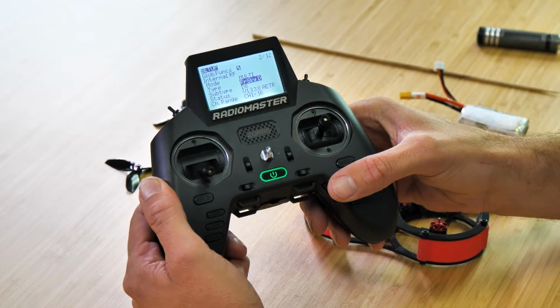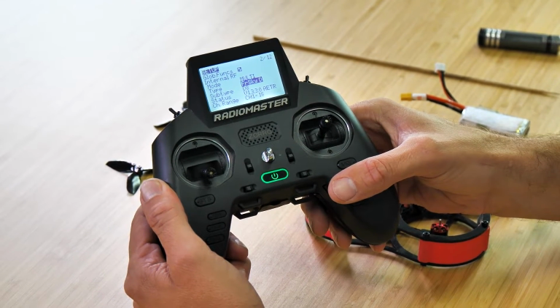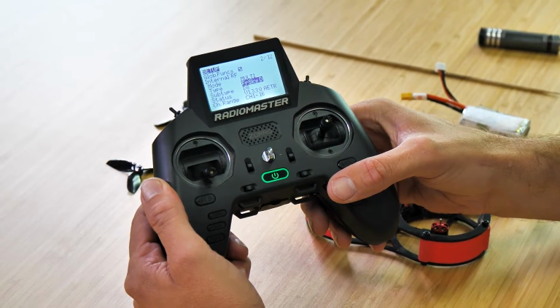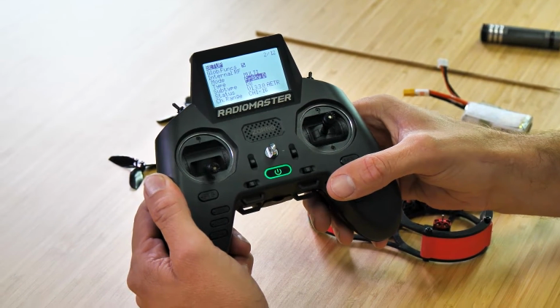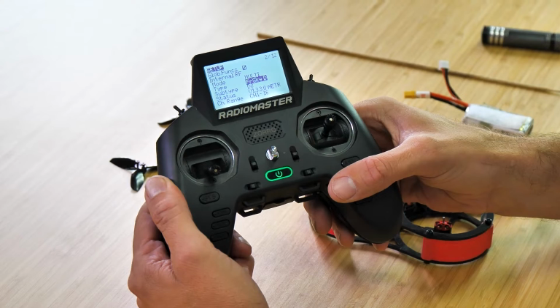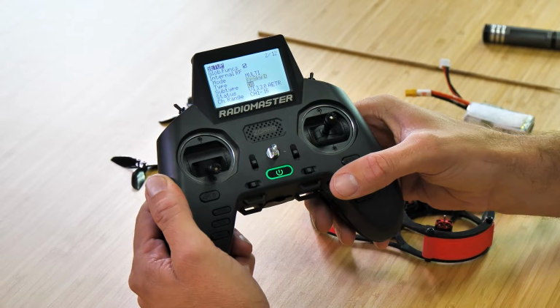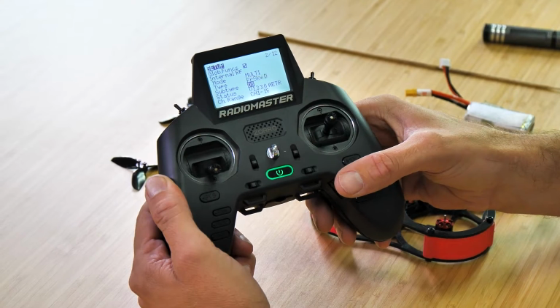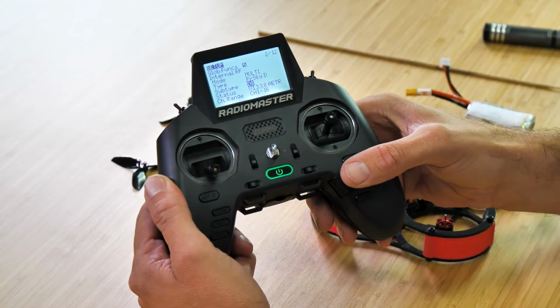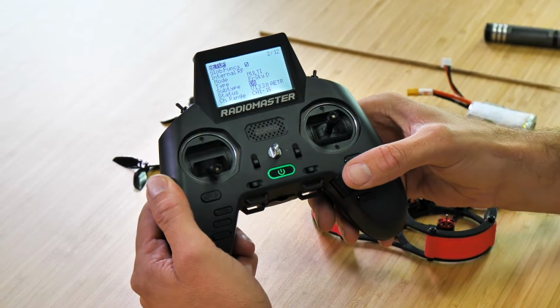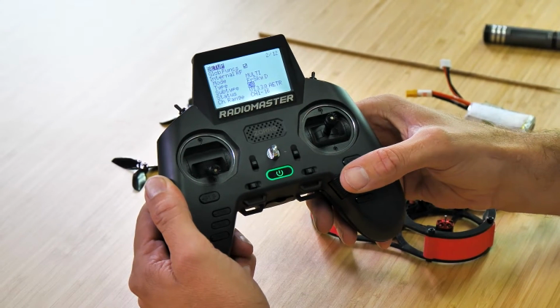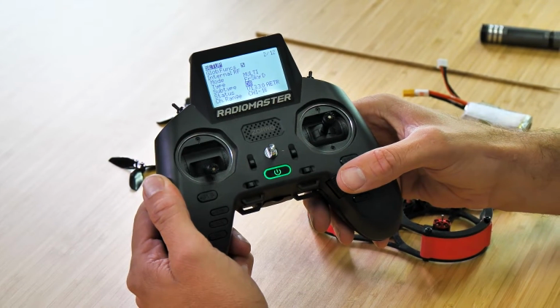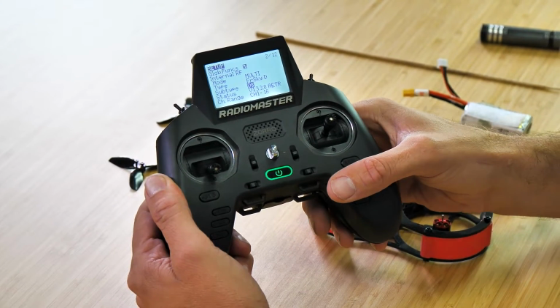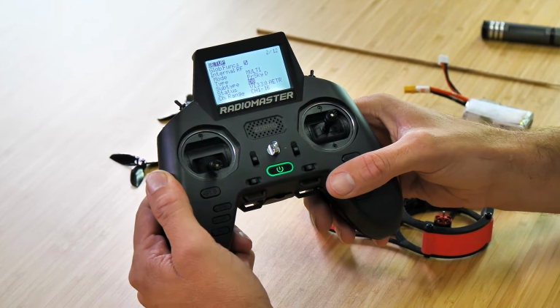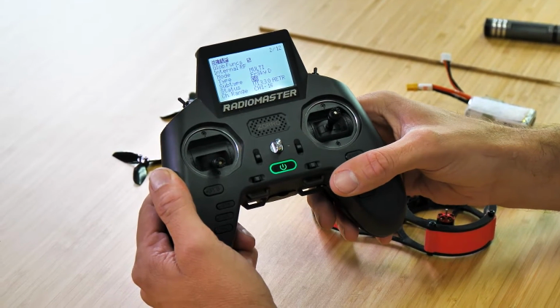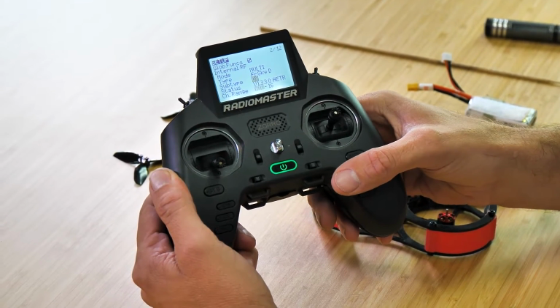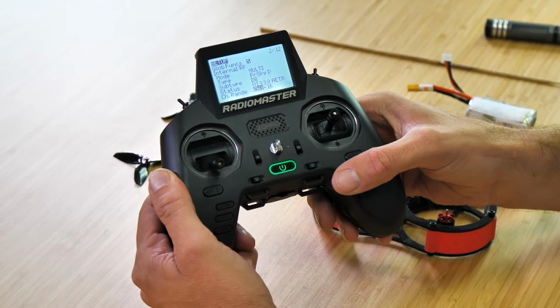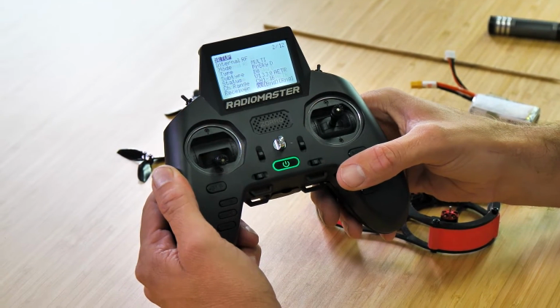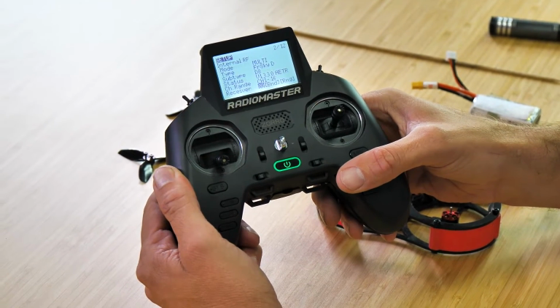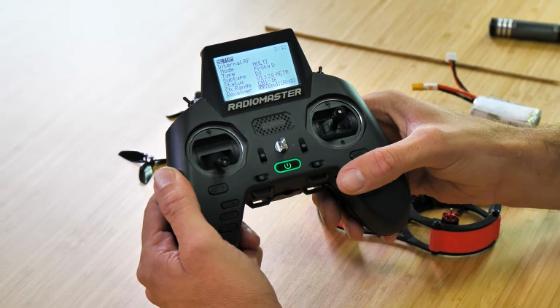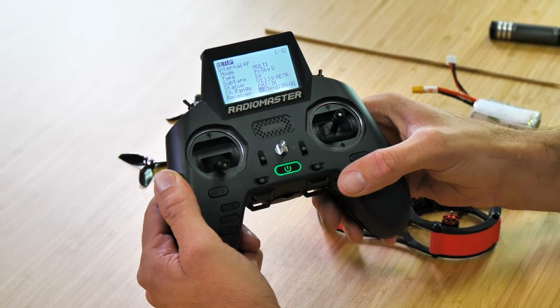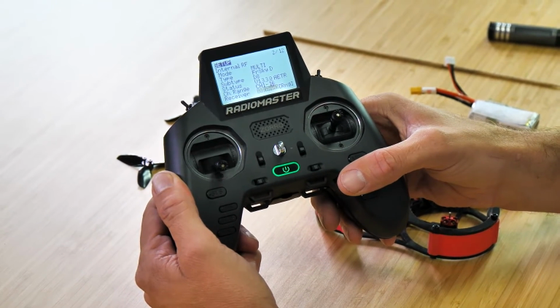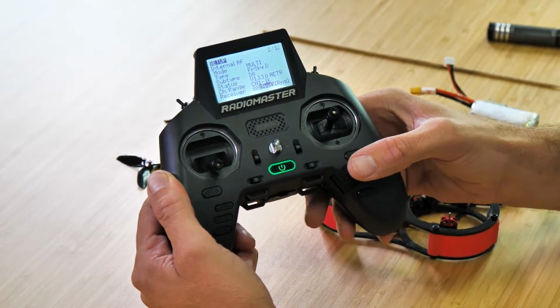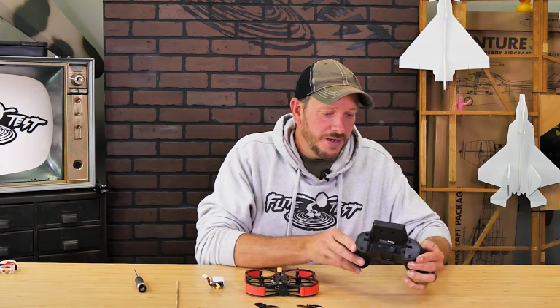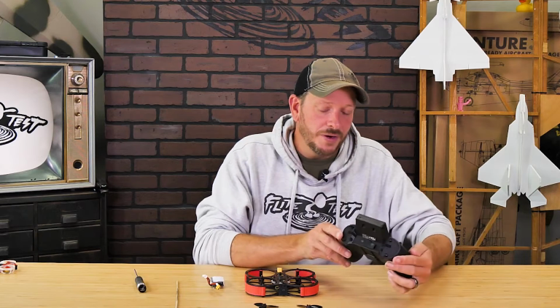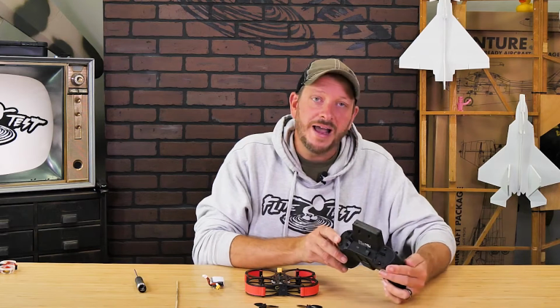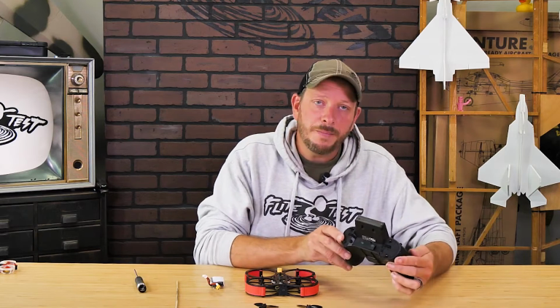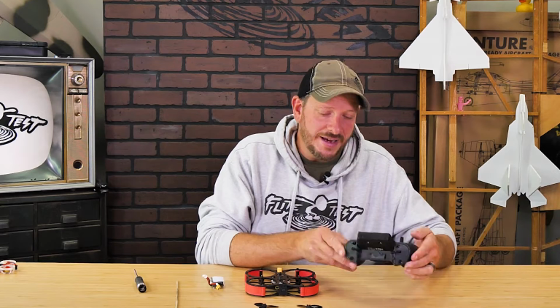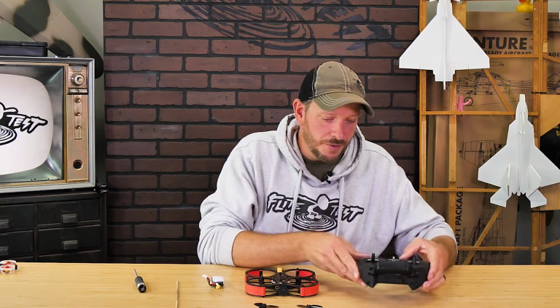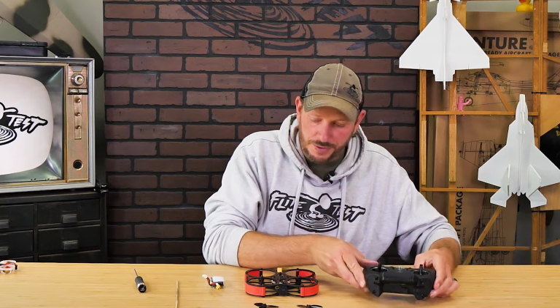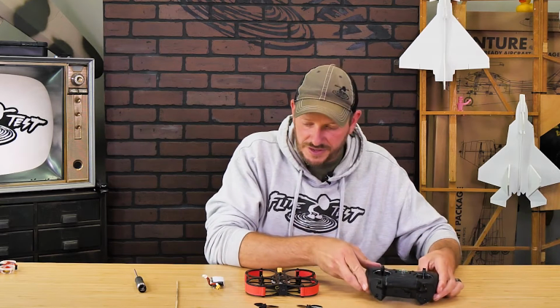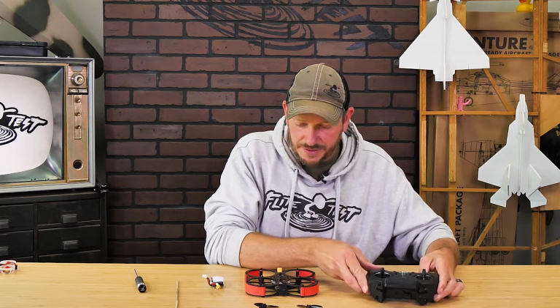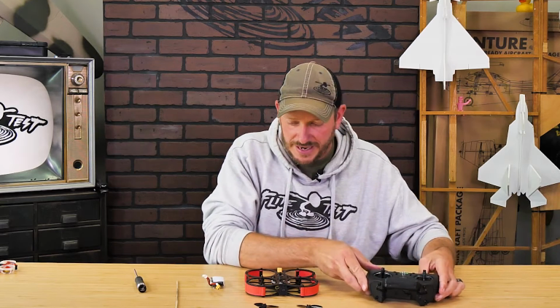If you have all that, we can go down to where it says bind, and we're going to highlight bind and put our transmitter down.